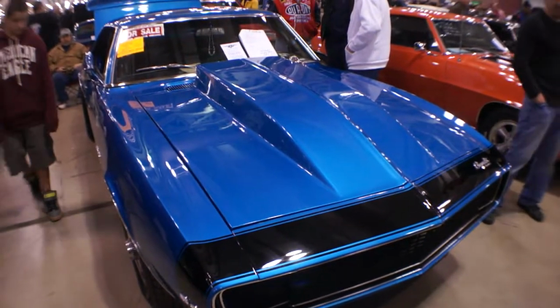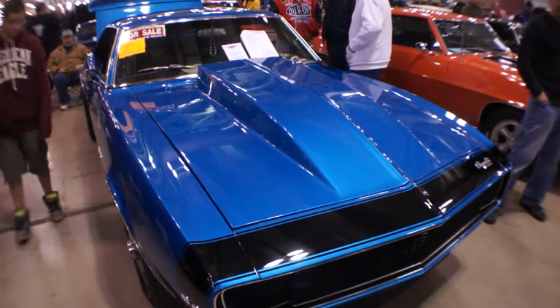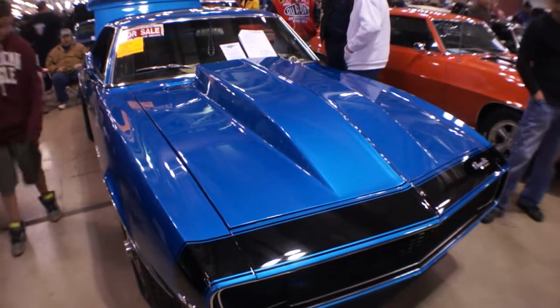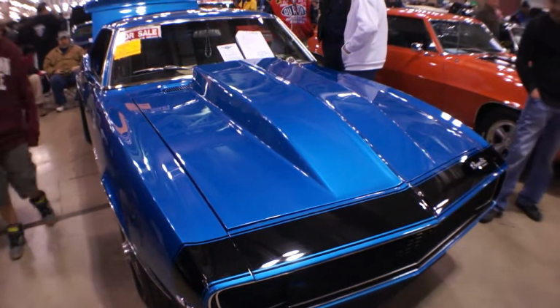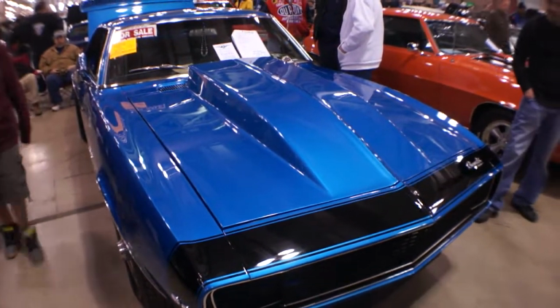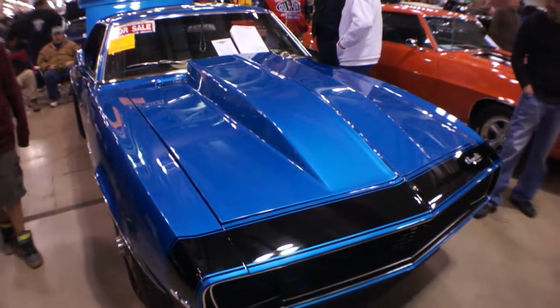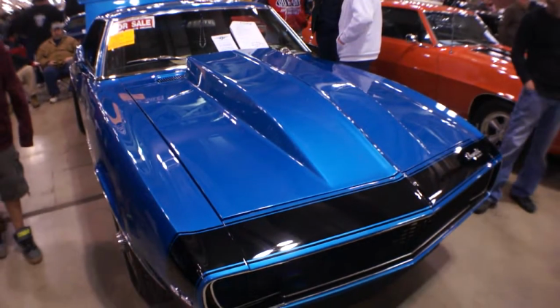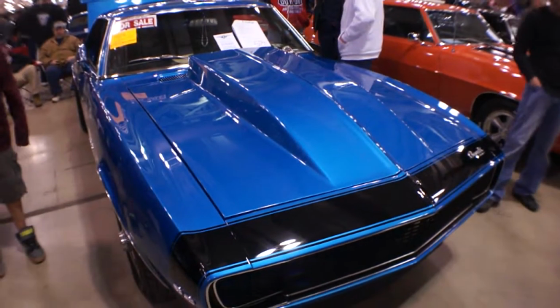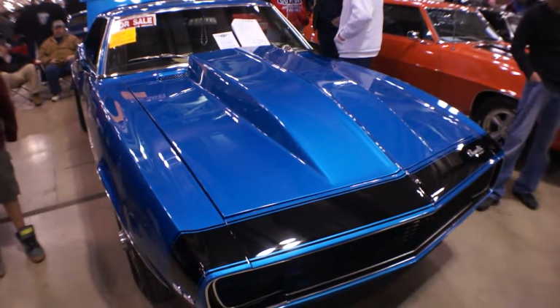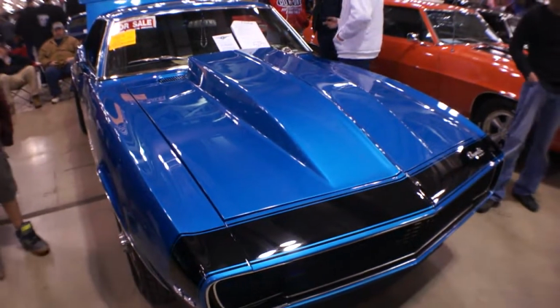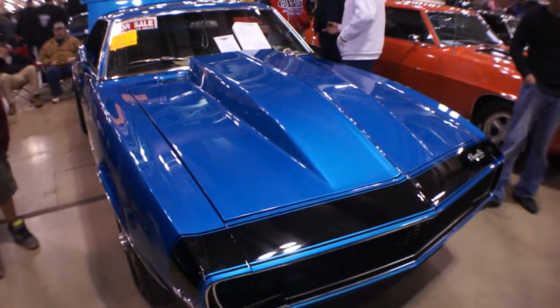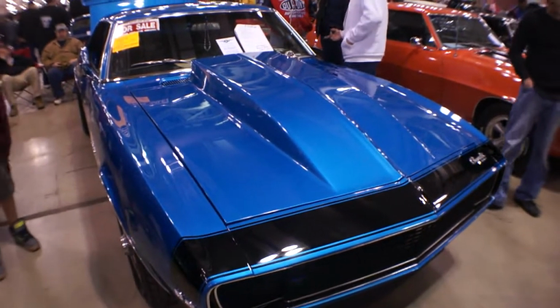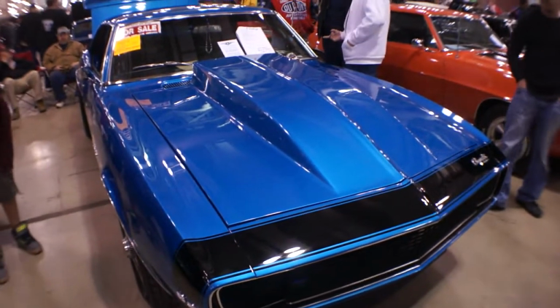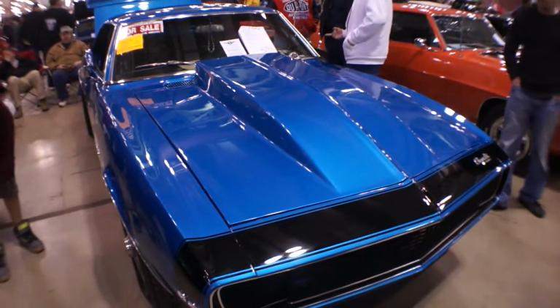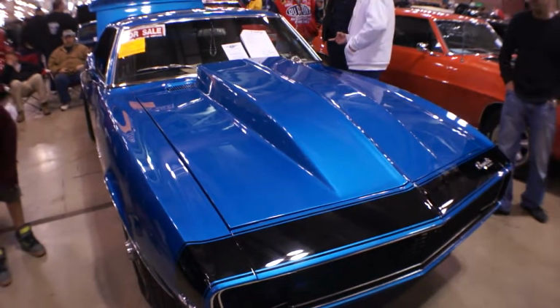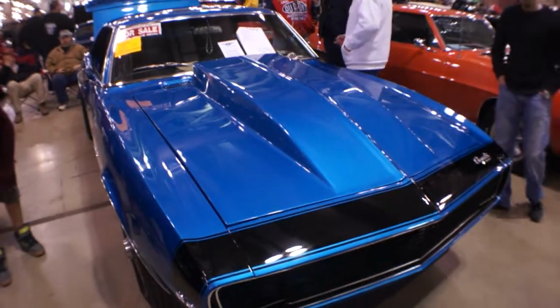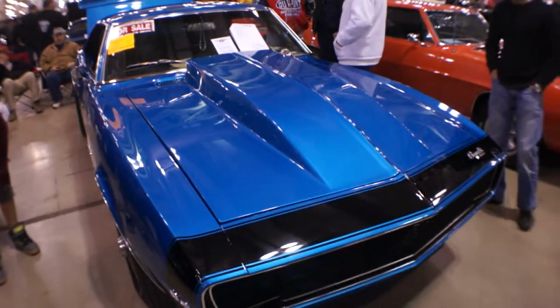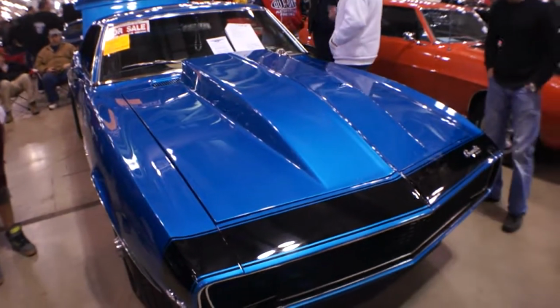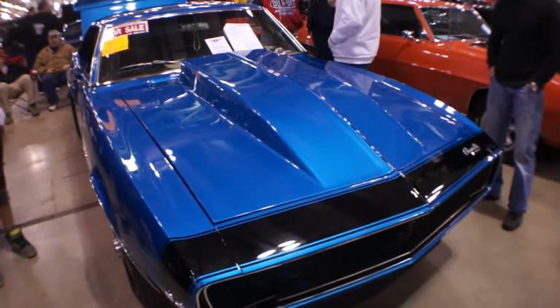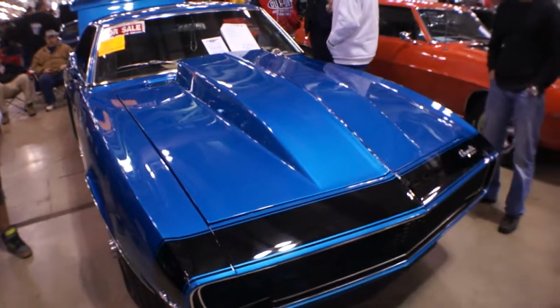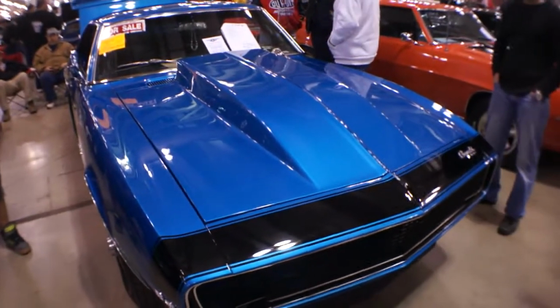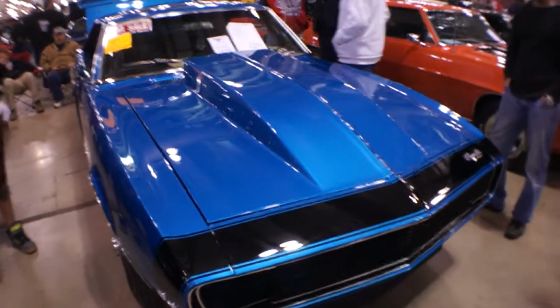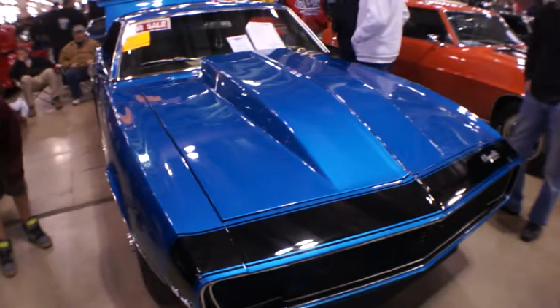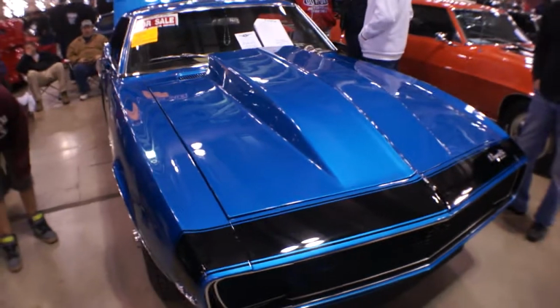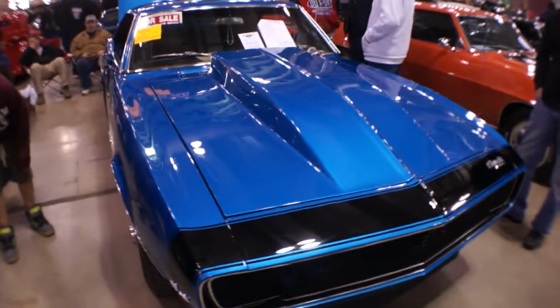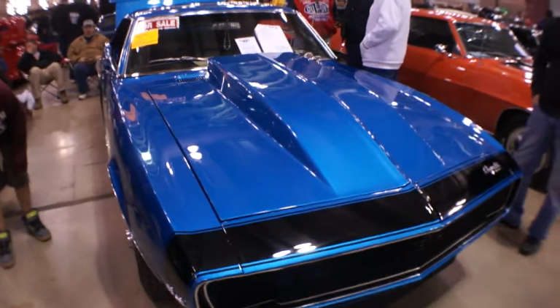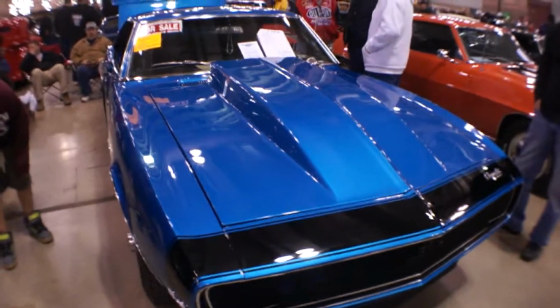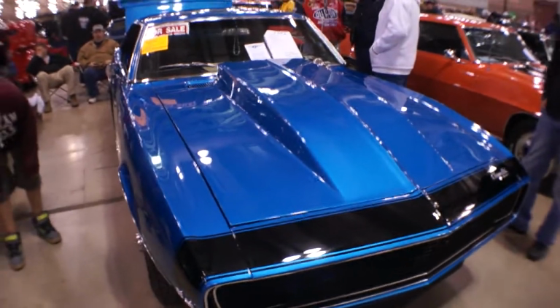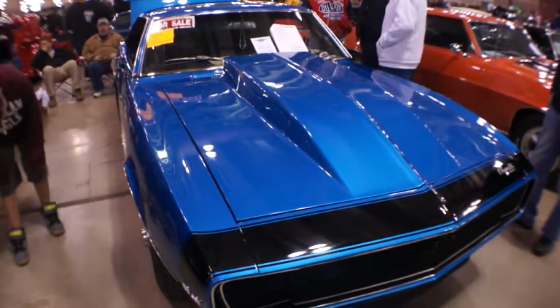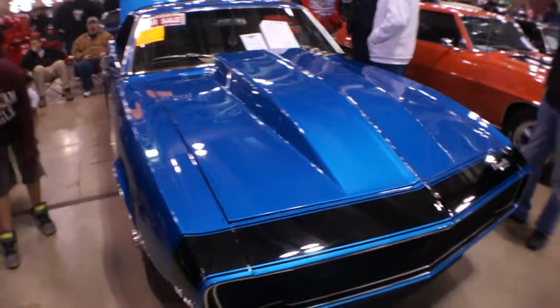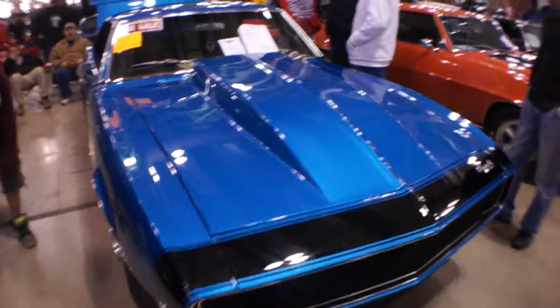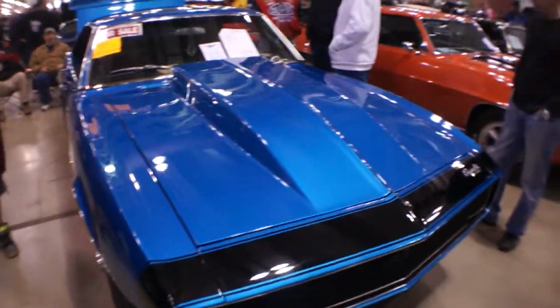I have the owner here; he's going to tell us a little bit about it. Good morning, how you doing? Great, beautiful car. So what do we got?